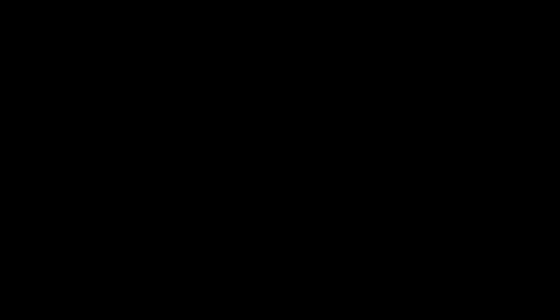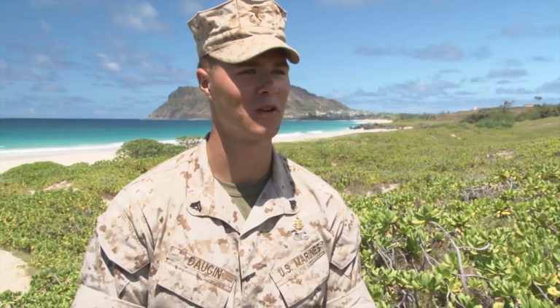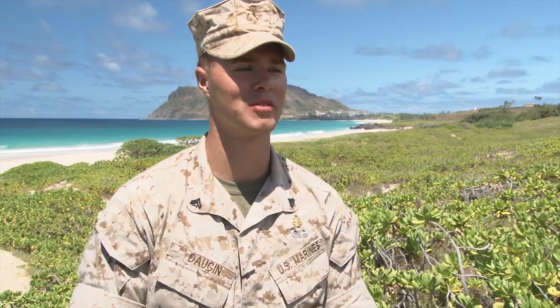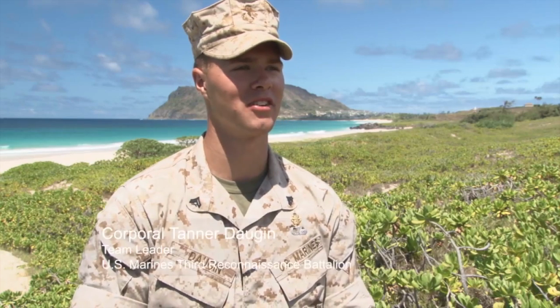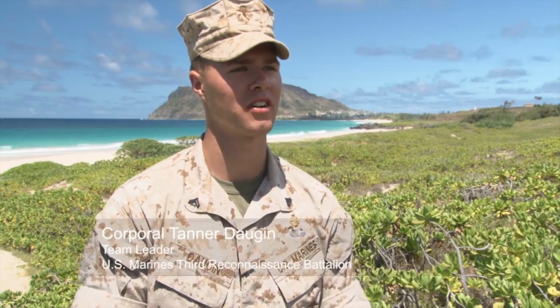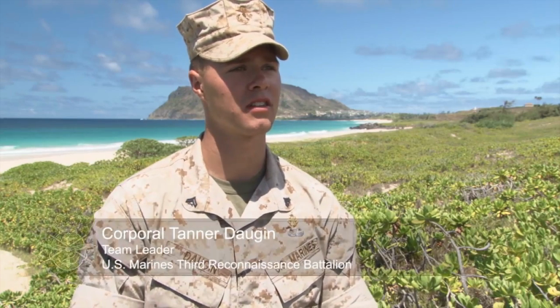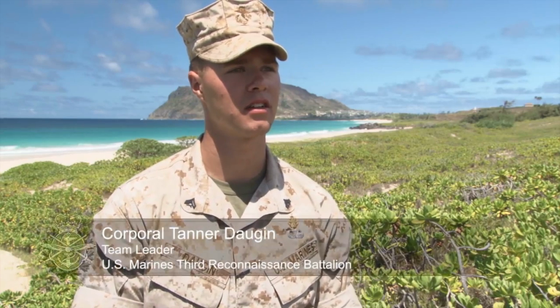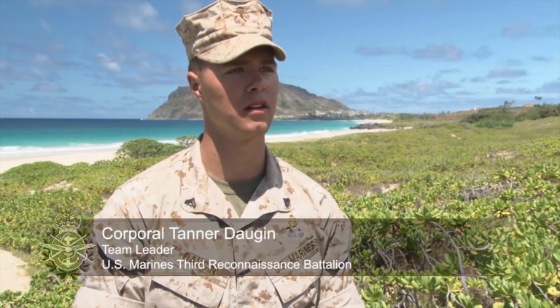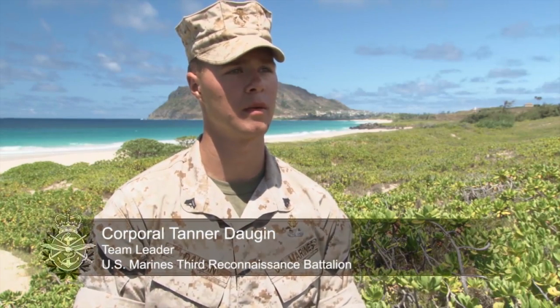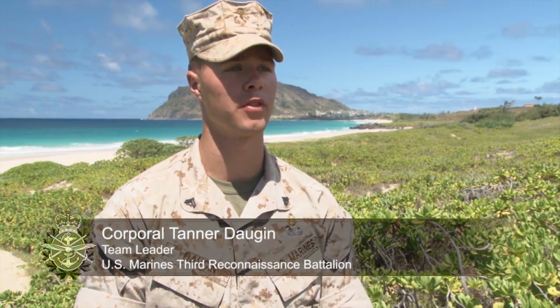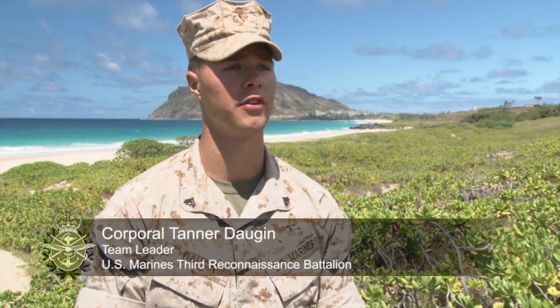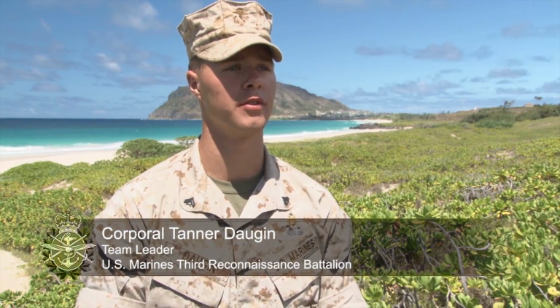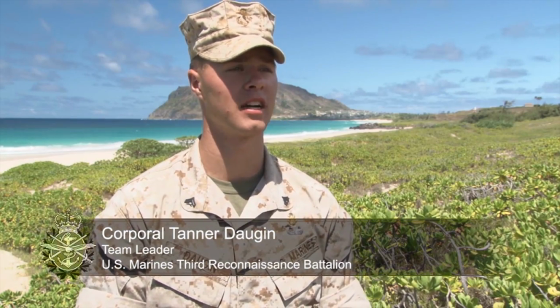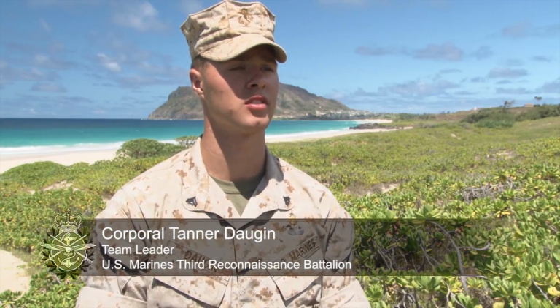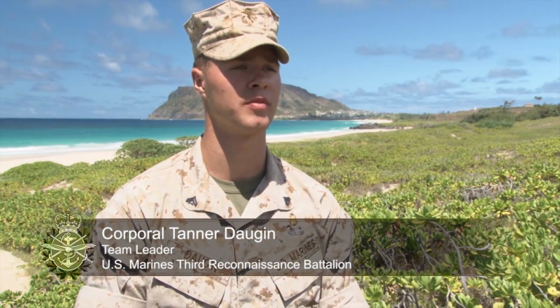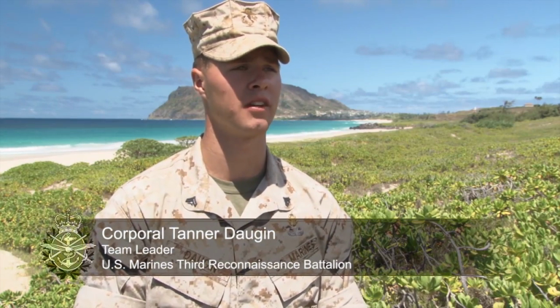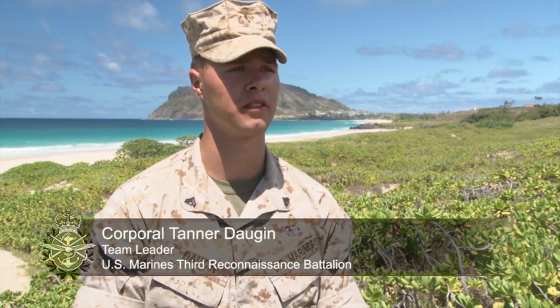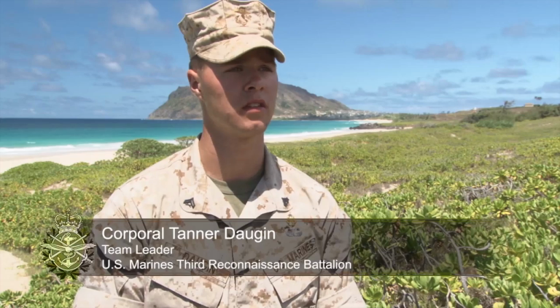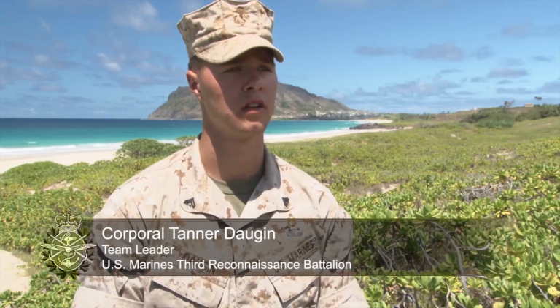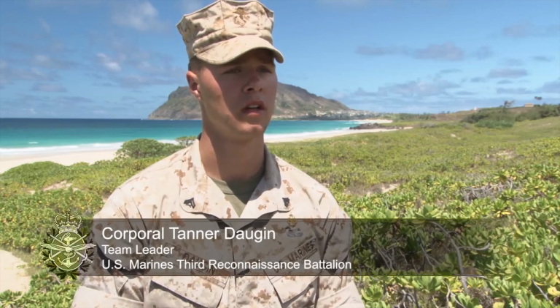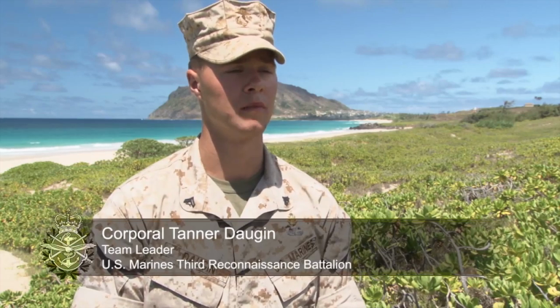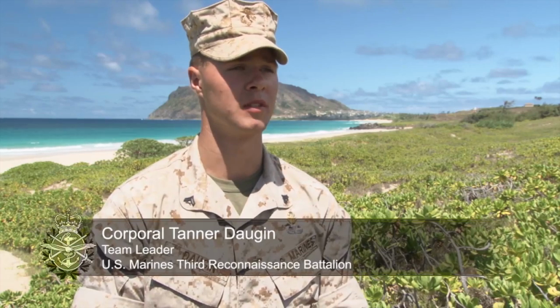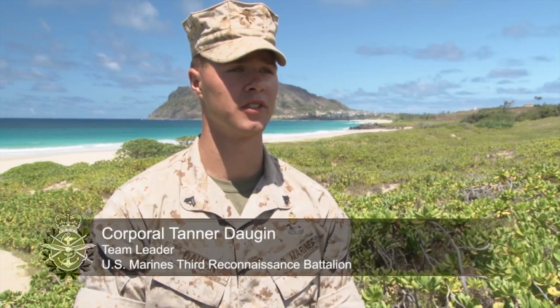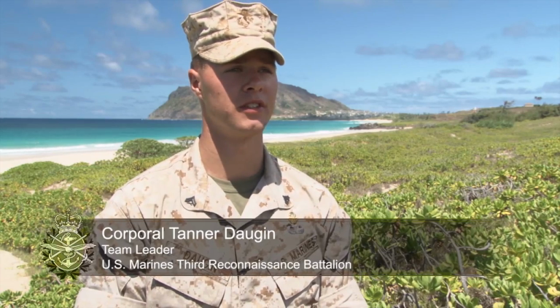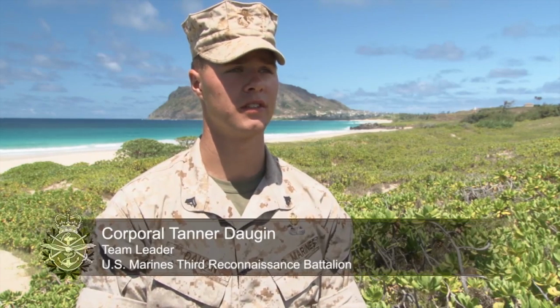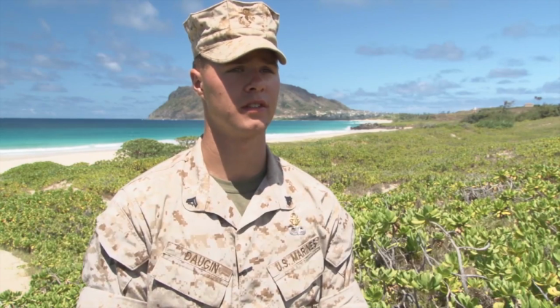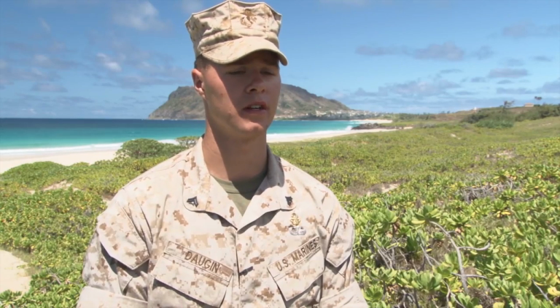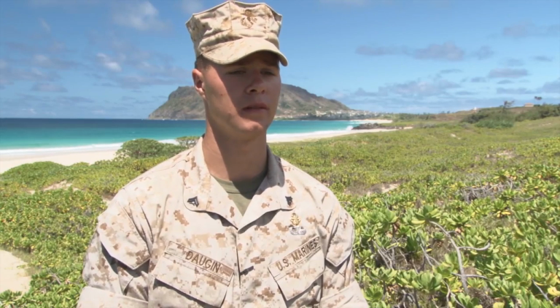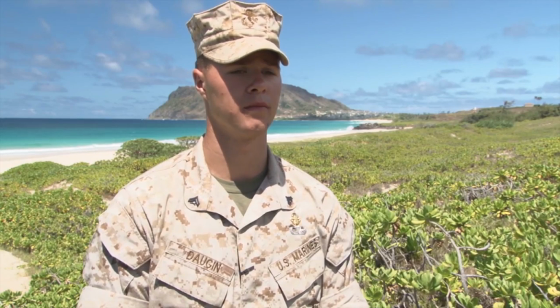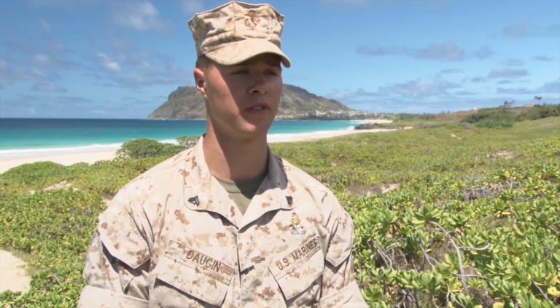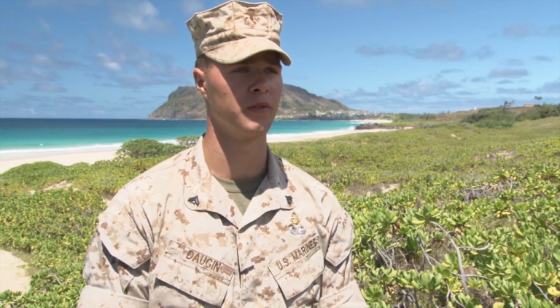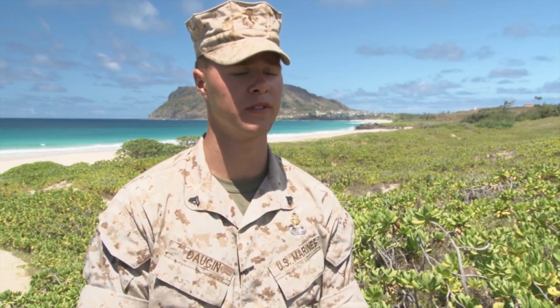Corporal Tanner Doggin. I'm with 3rd Reconnaissance Battalion. I'm a team leader with the unit.